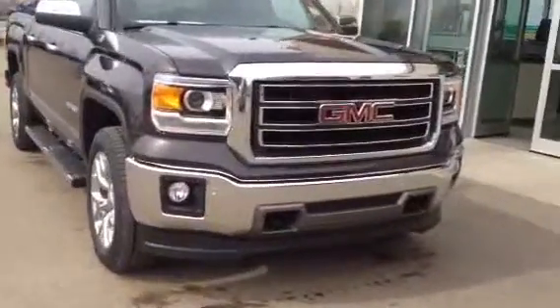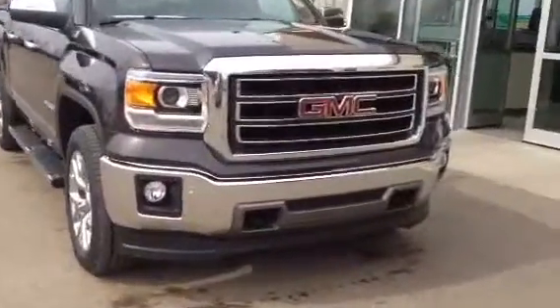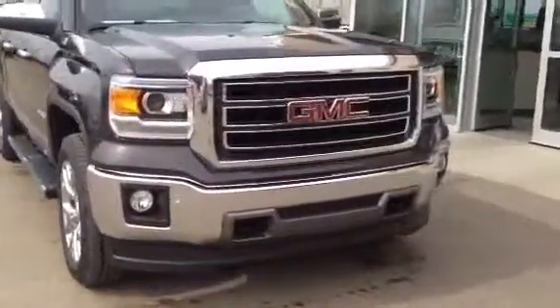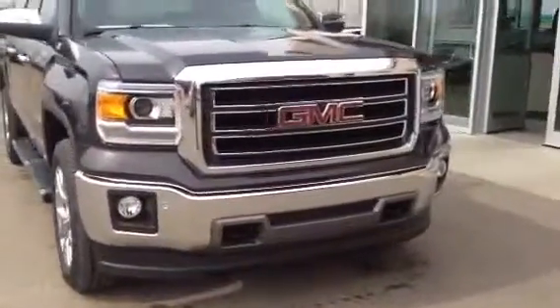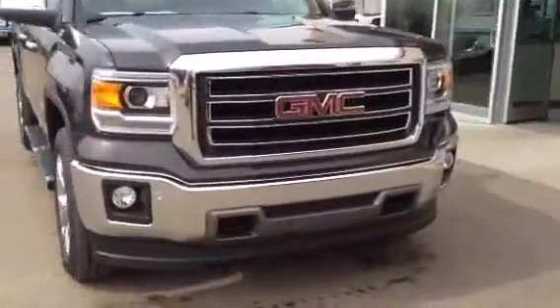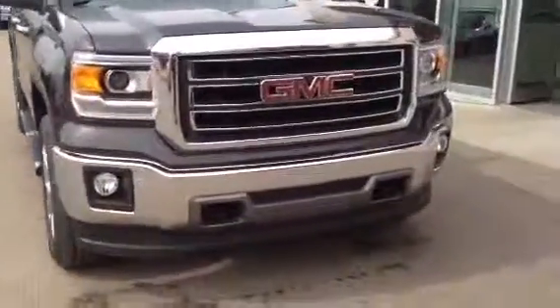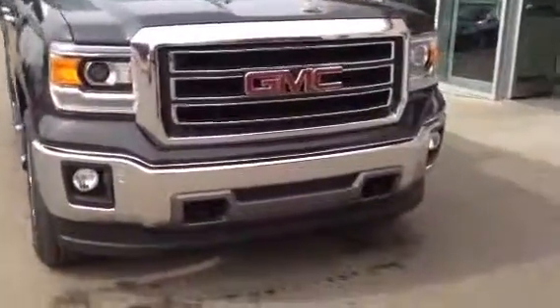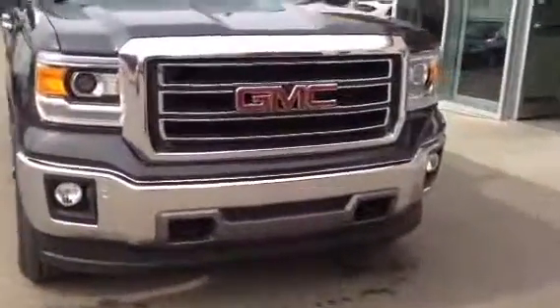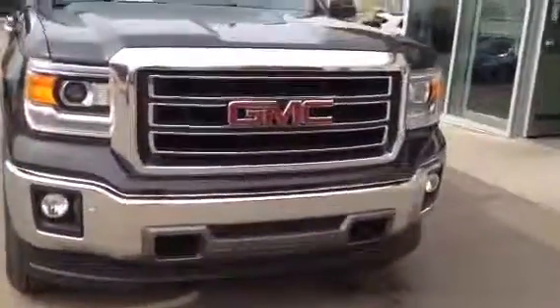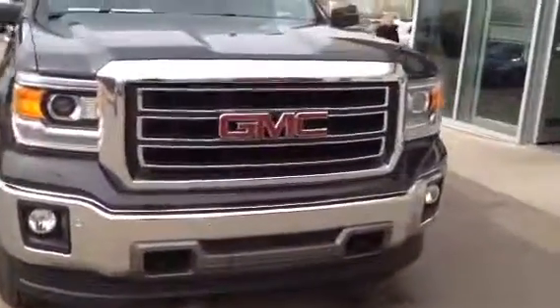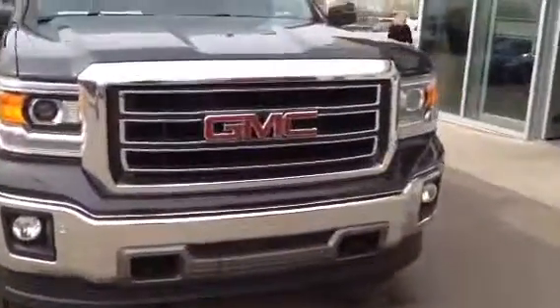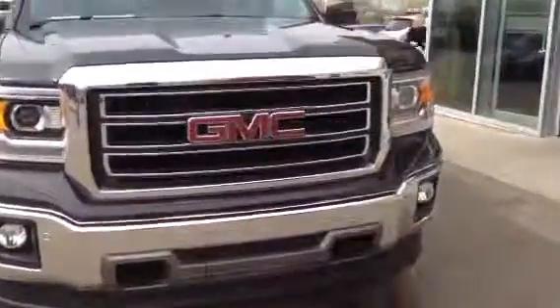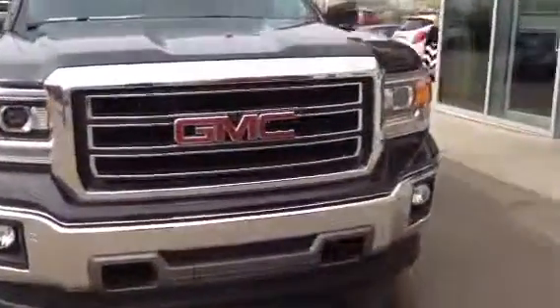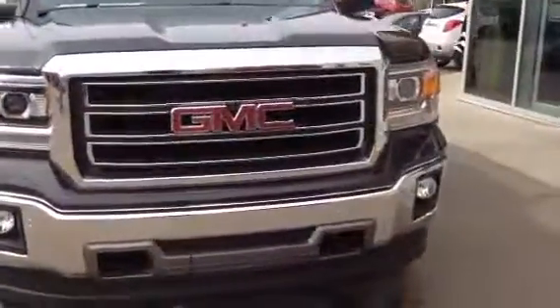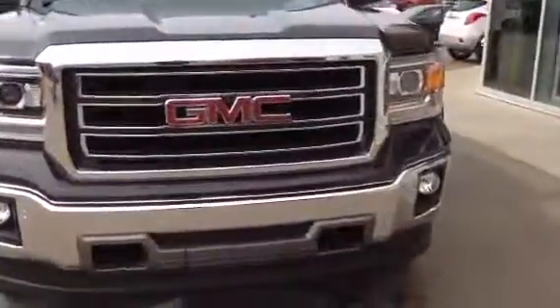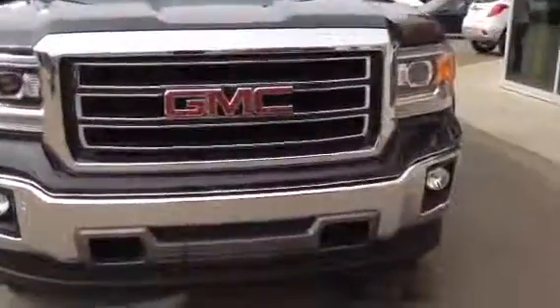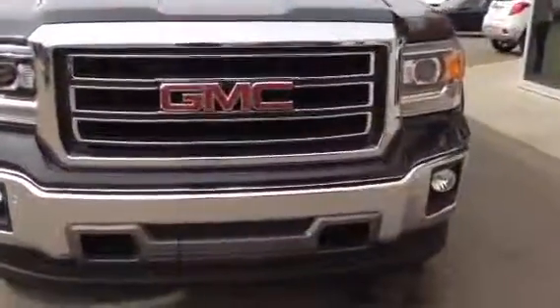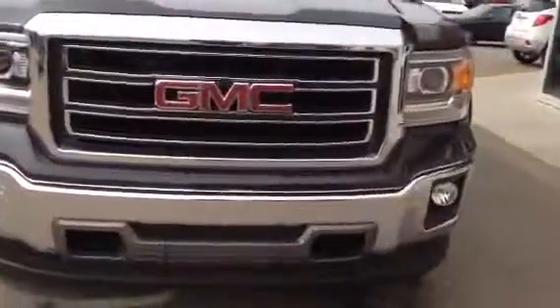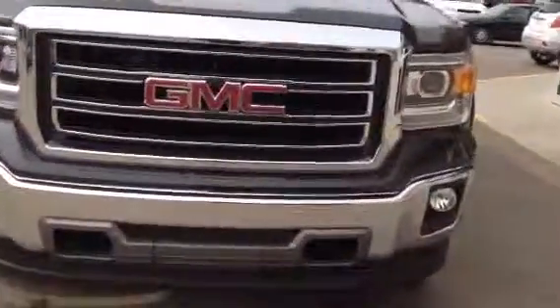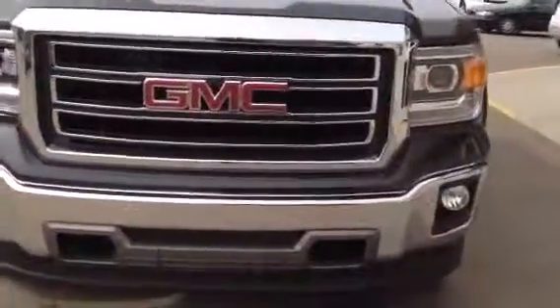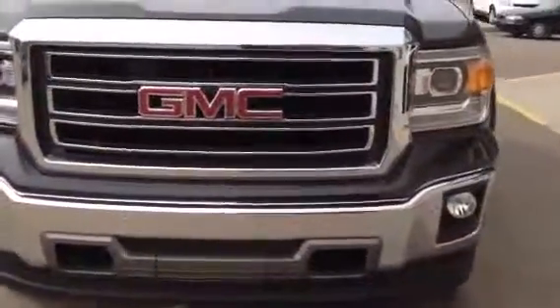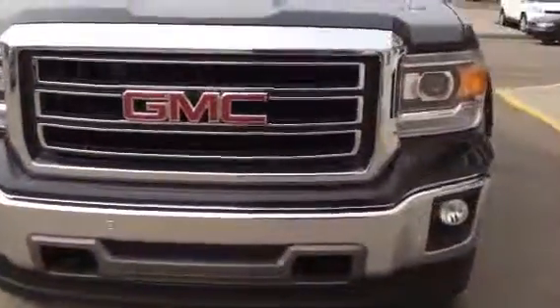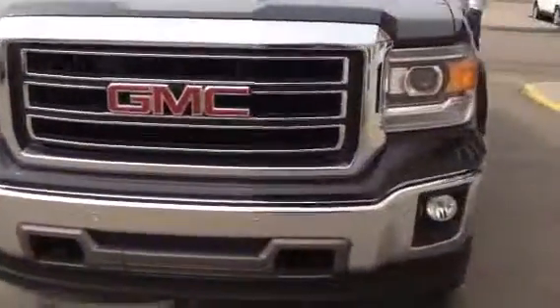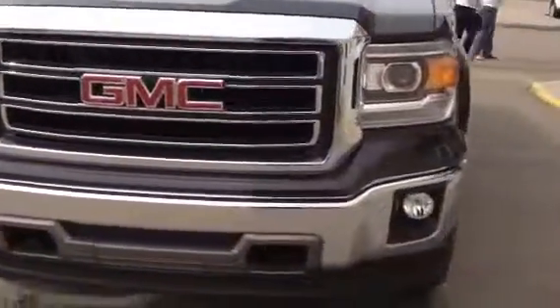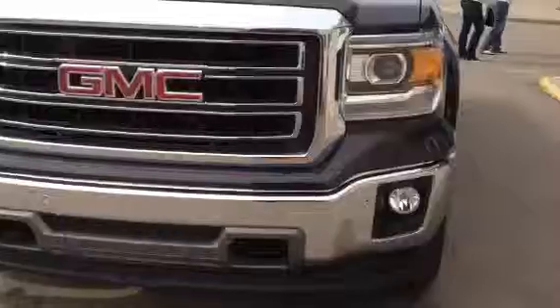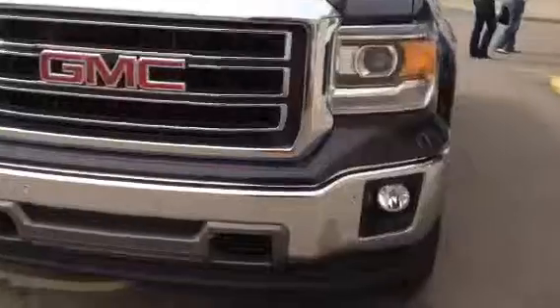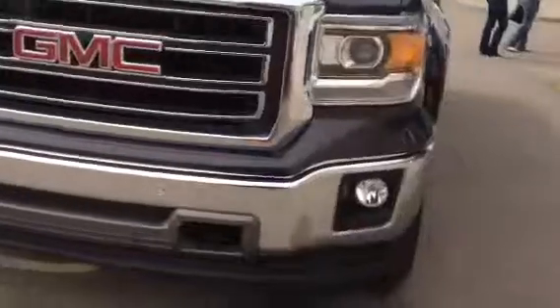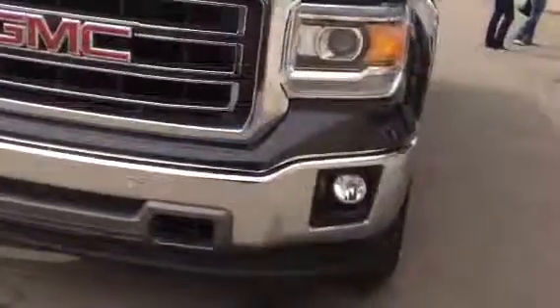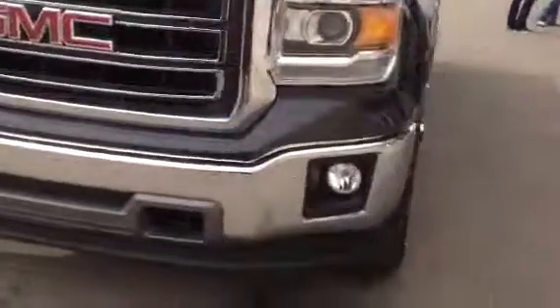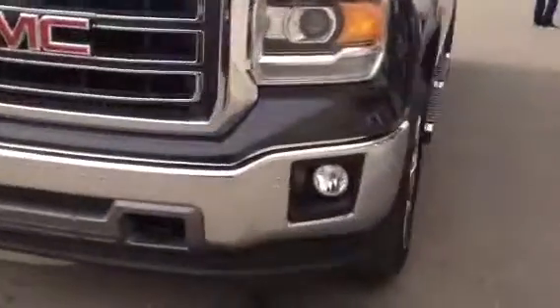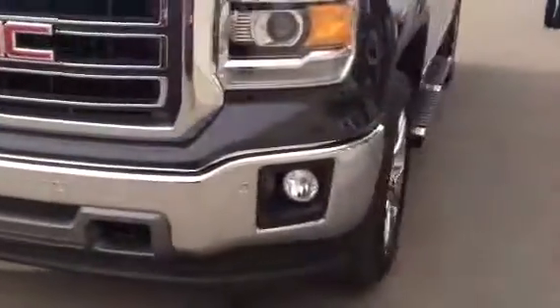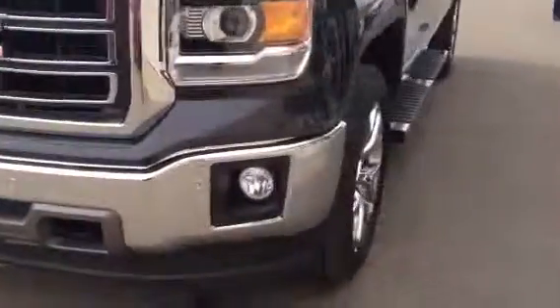Nice chrome front bumper and front grille. It's got front sensors, fog lamps, and tow hooks.